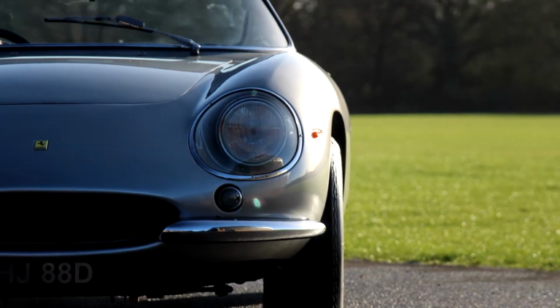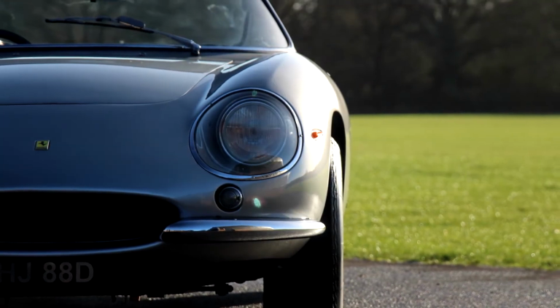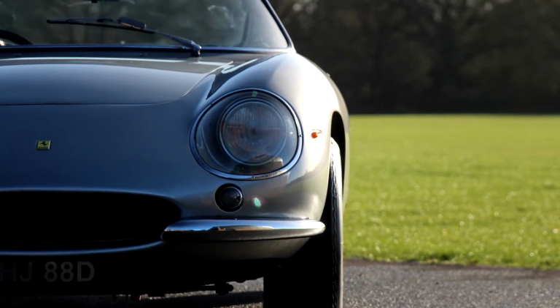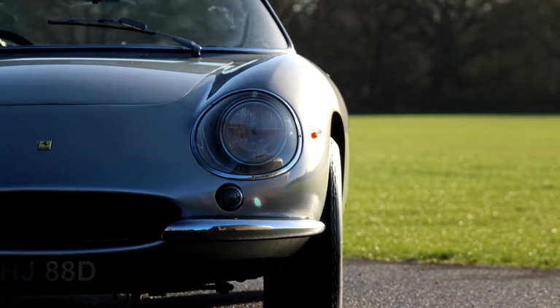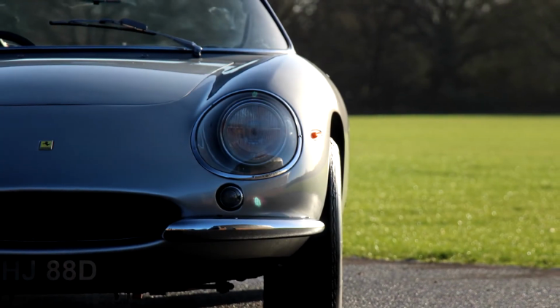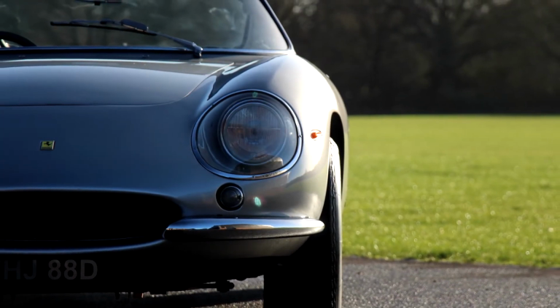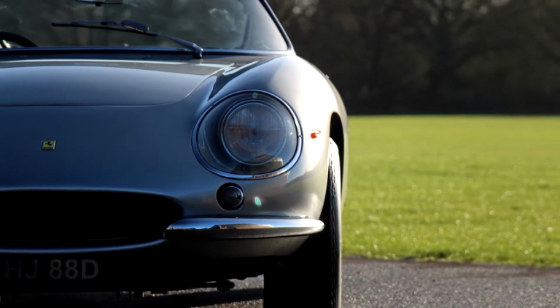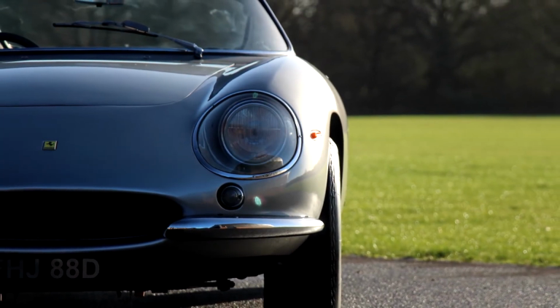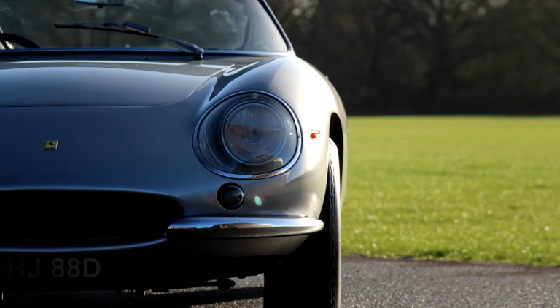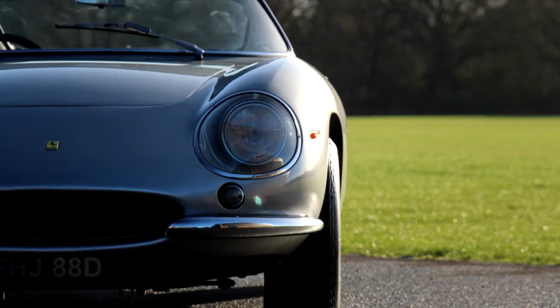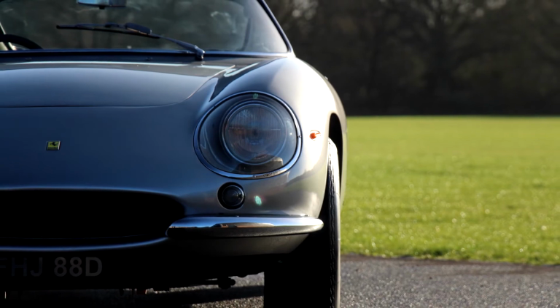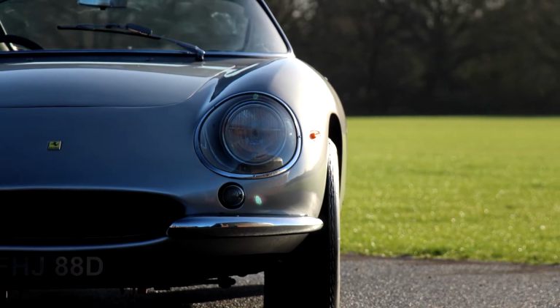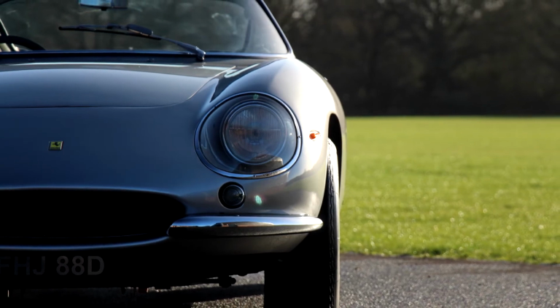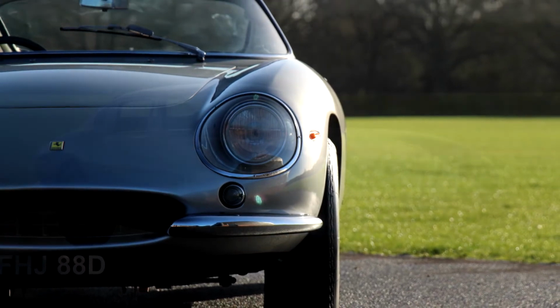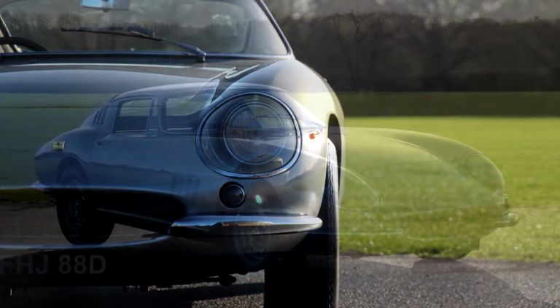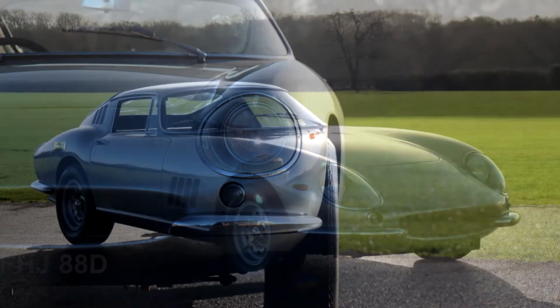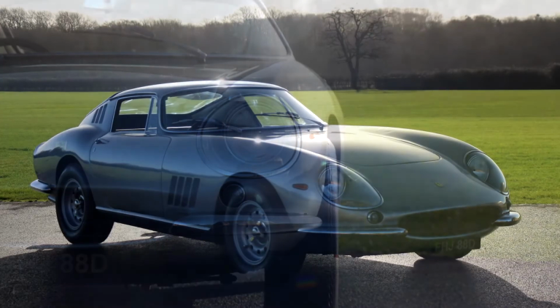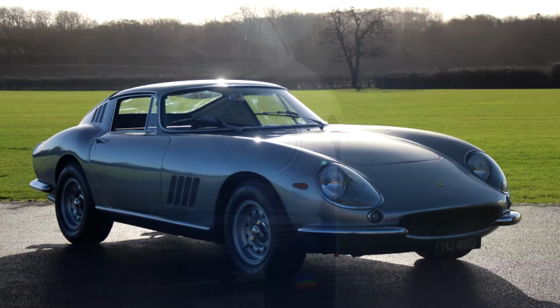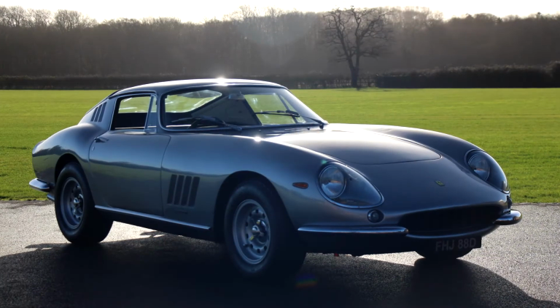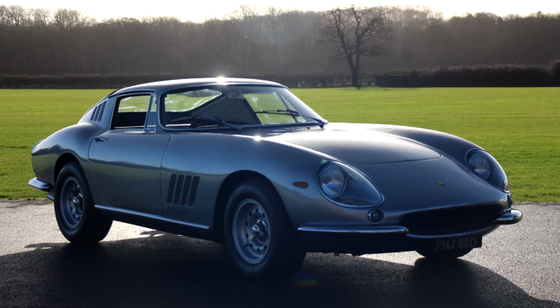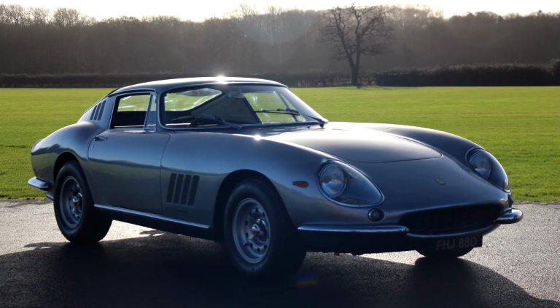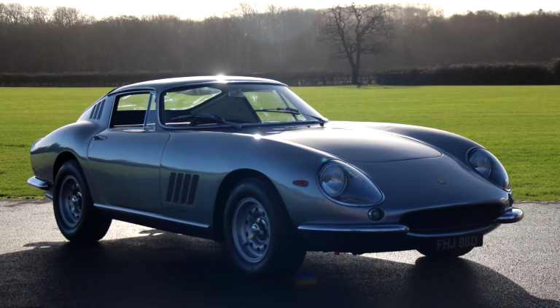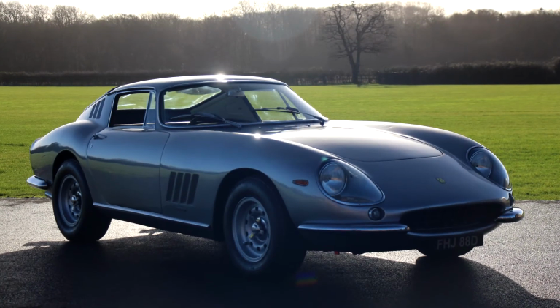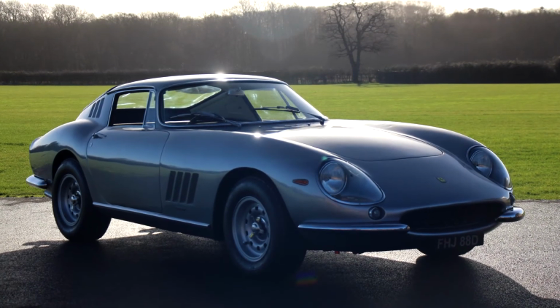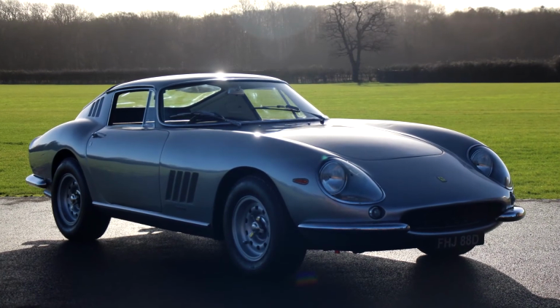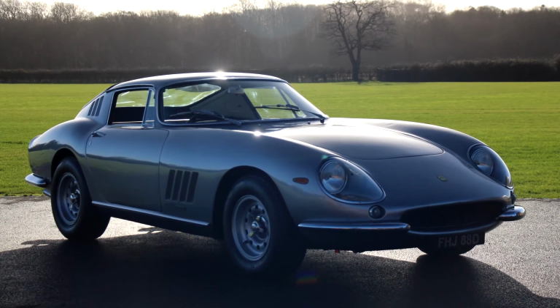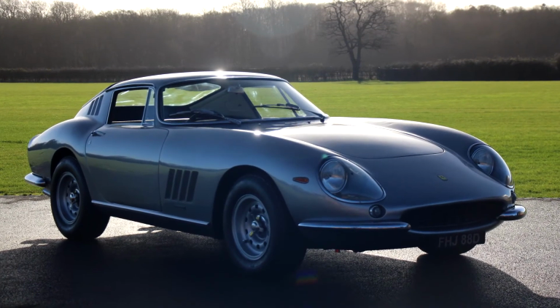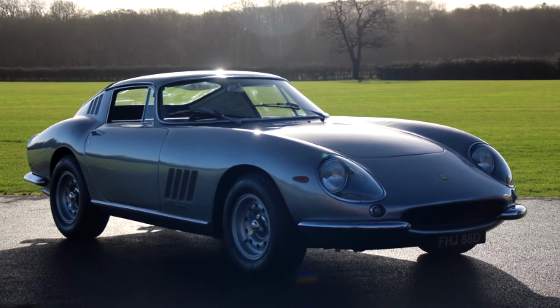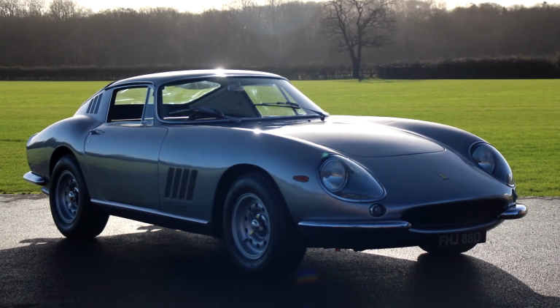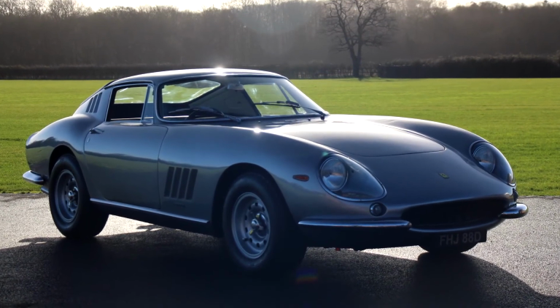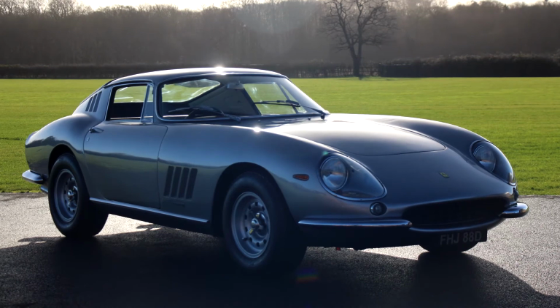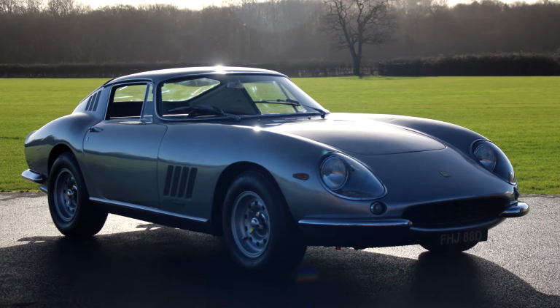It has full Classic East certification and is ready to go on tour, compete on the racetrack, or just be enjoyed on the road.